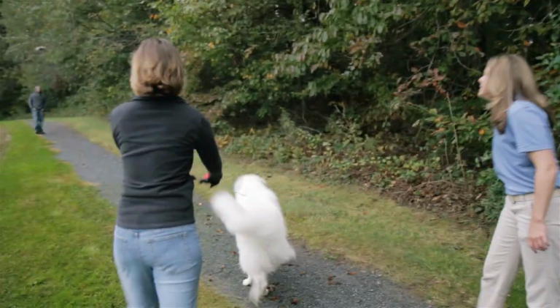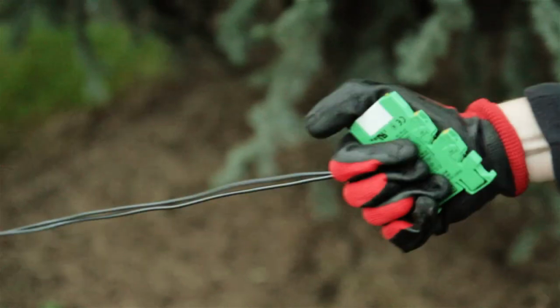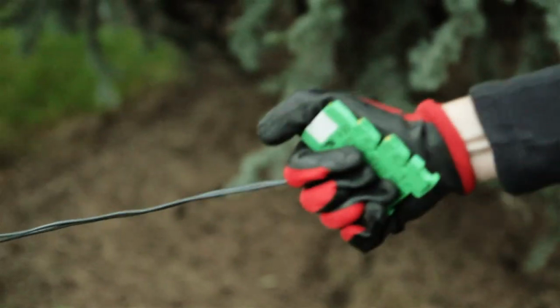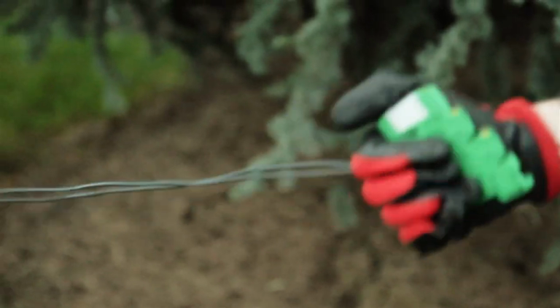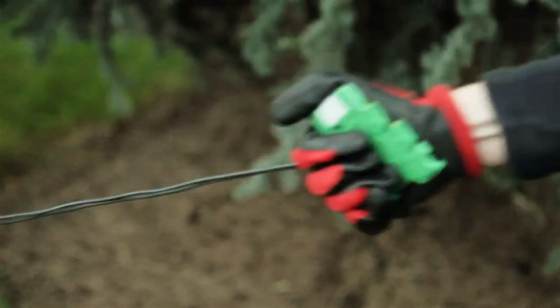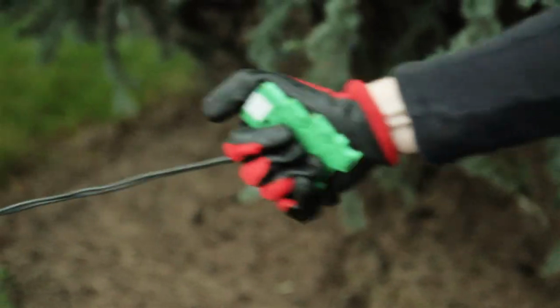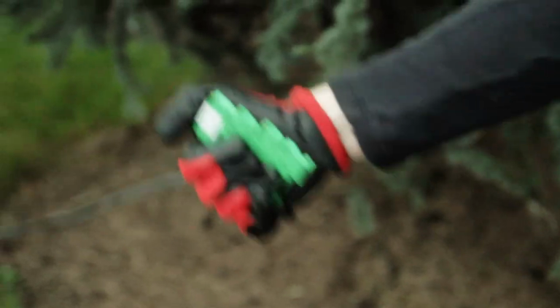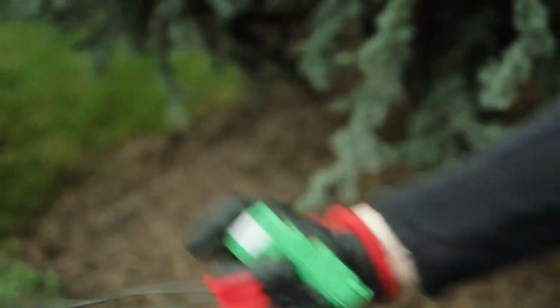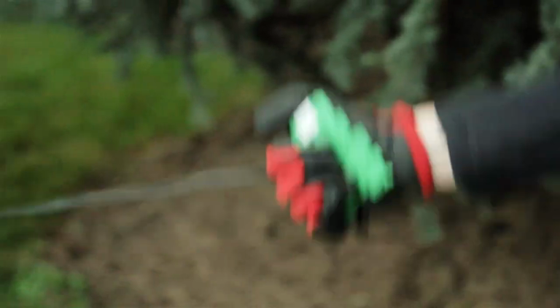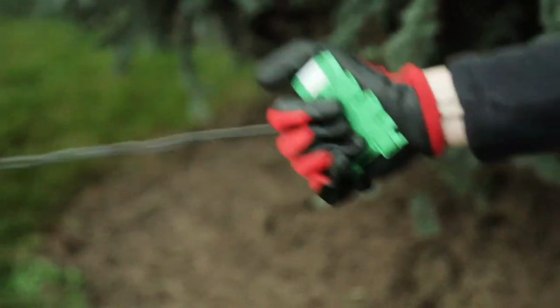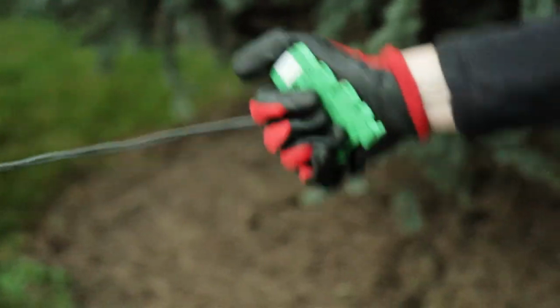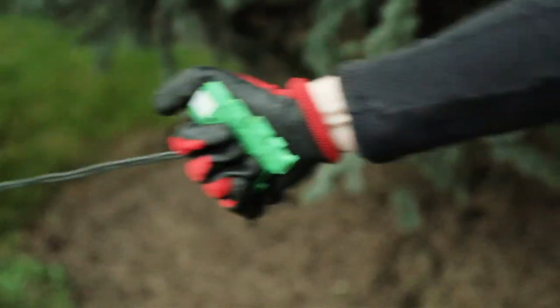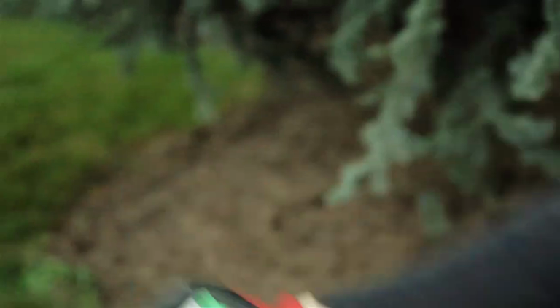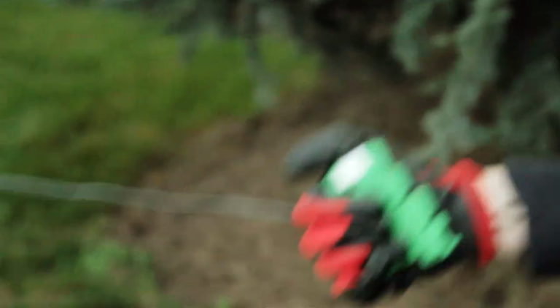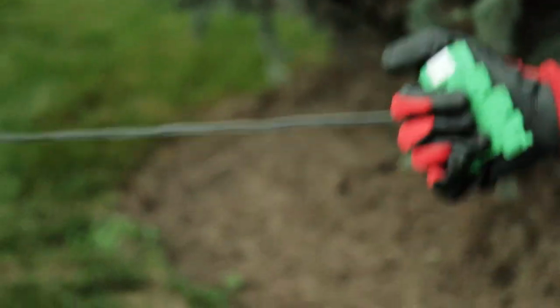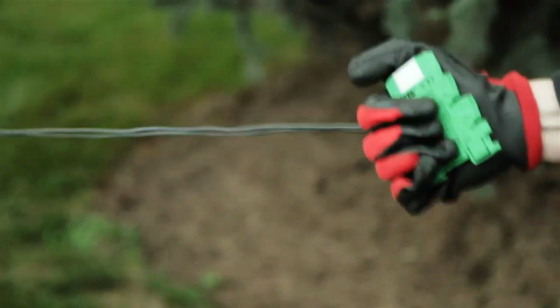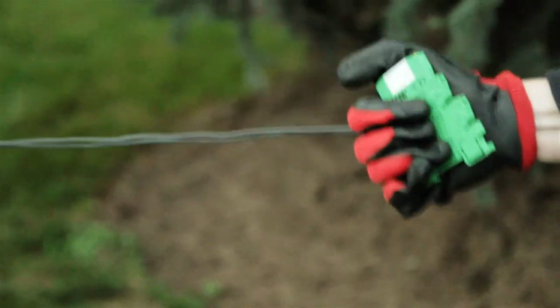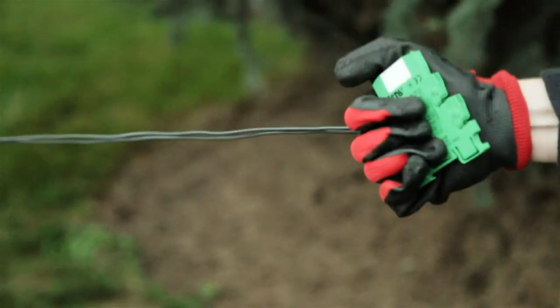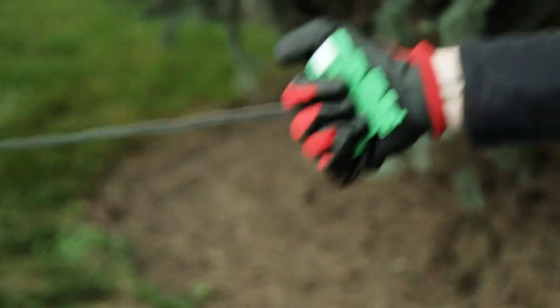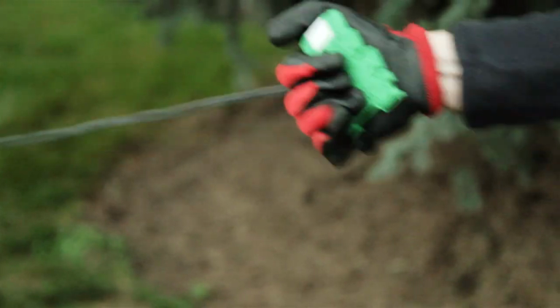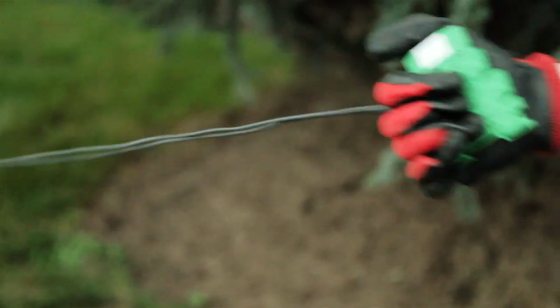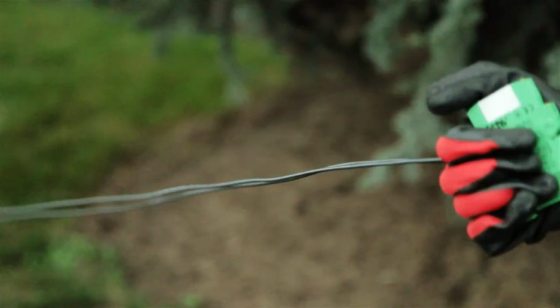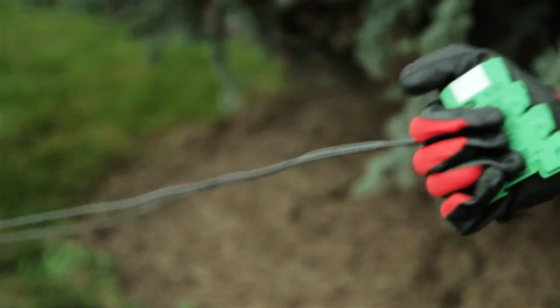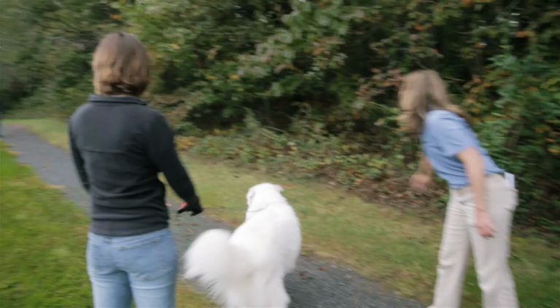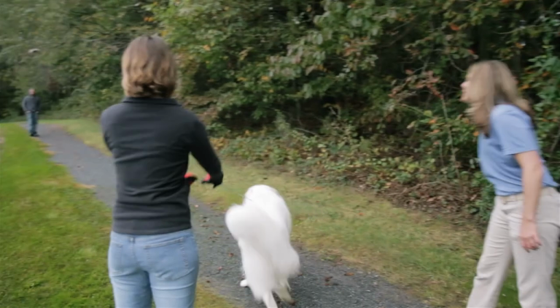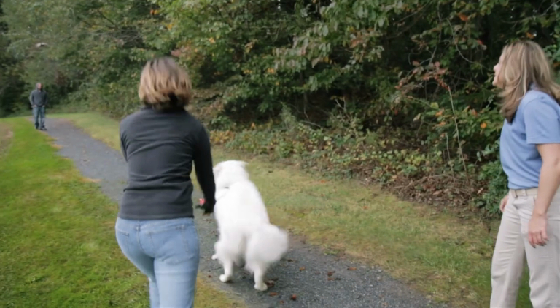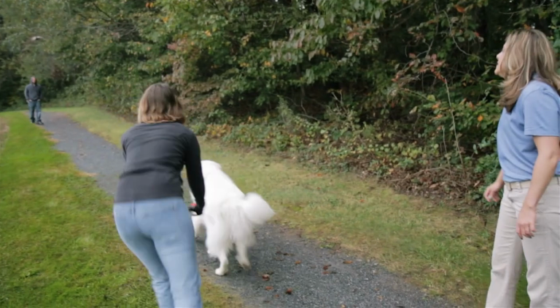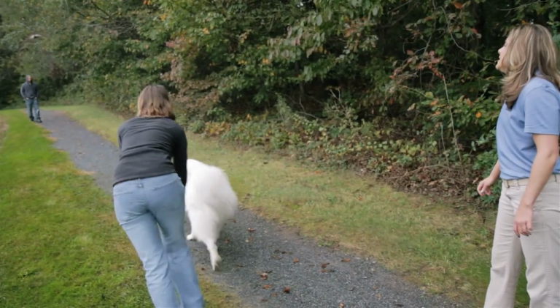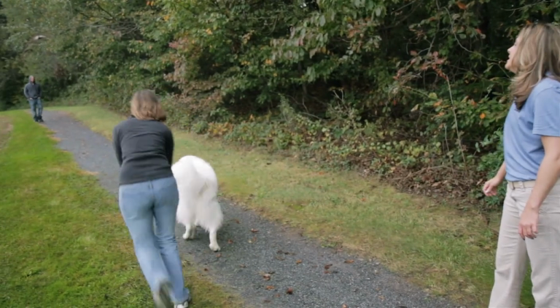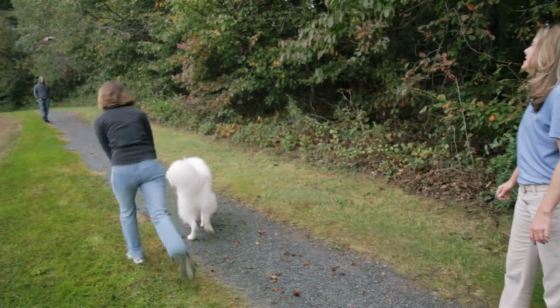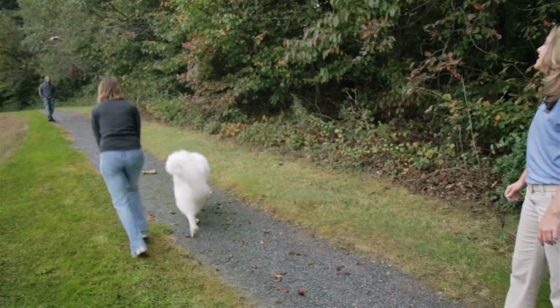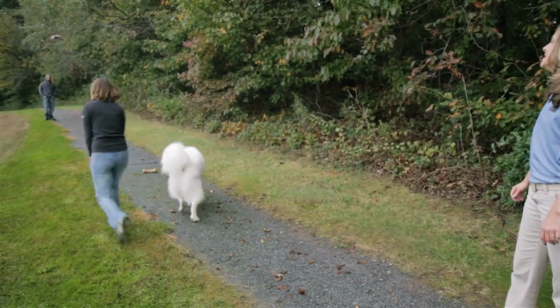Now let's take a look at the wire connection. It's still intact and didn't back out, even with the 95-pound dog yanking on the connection.